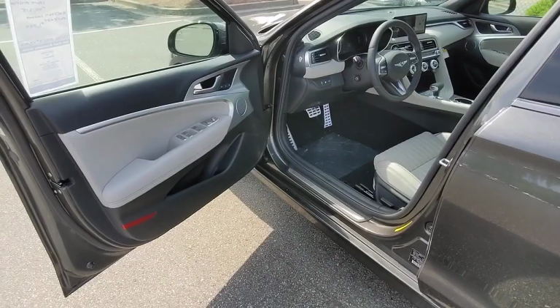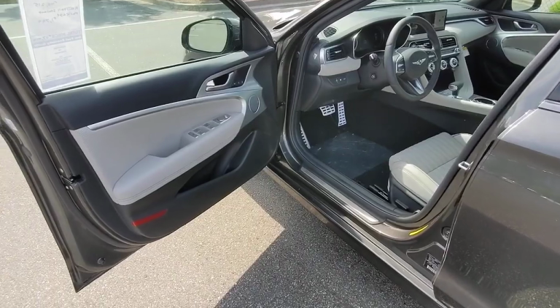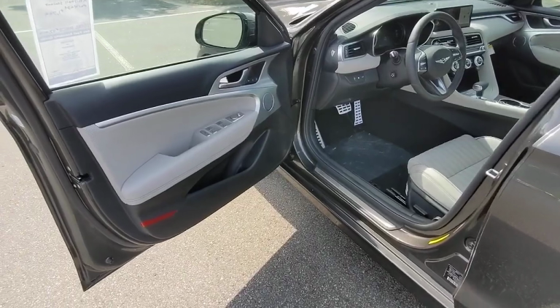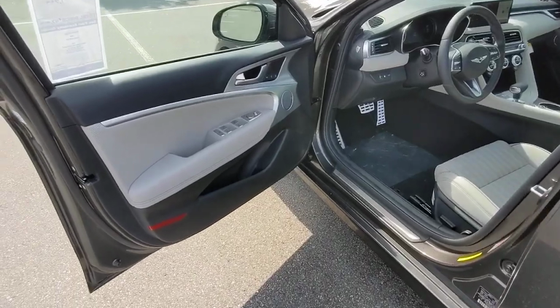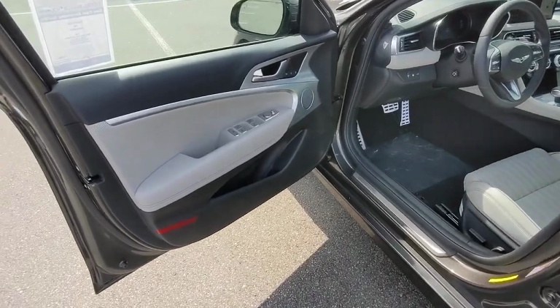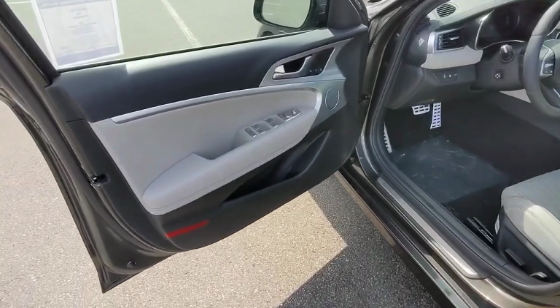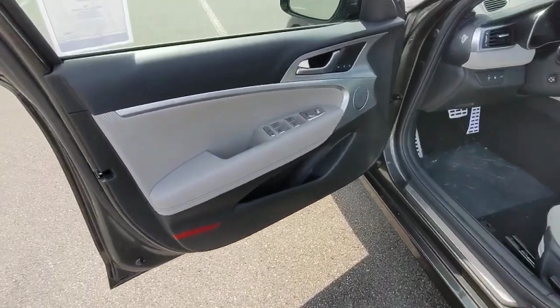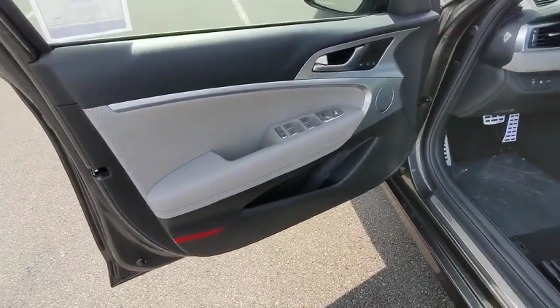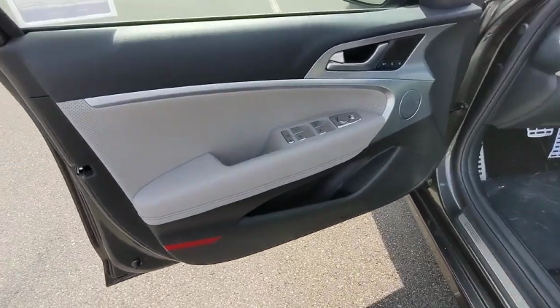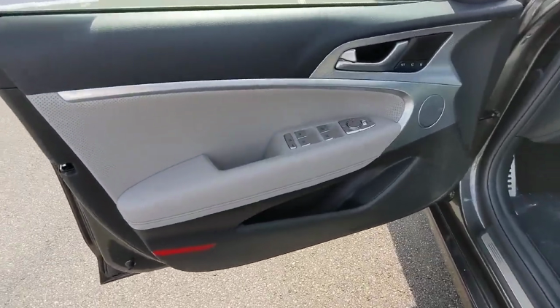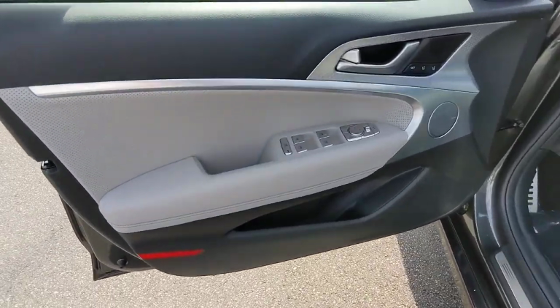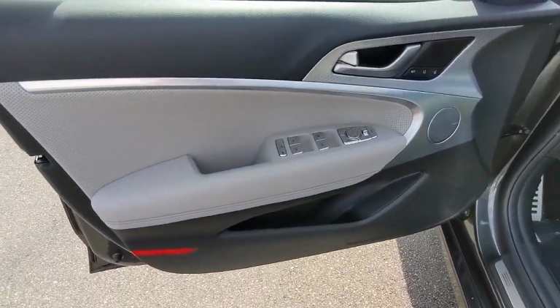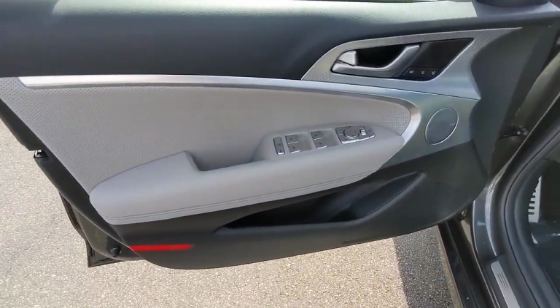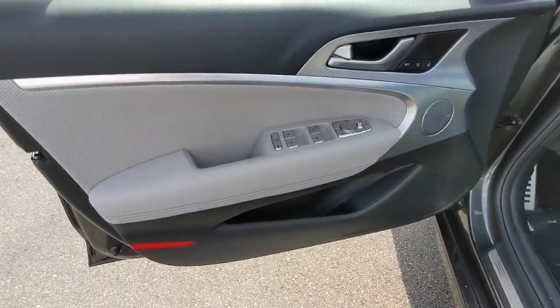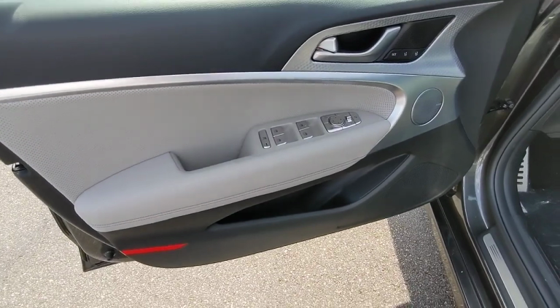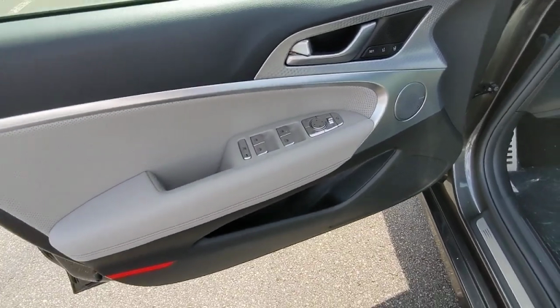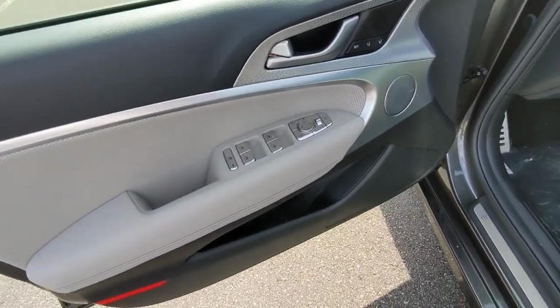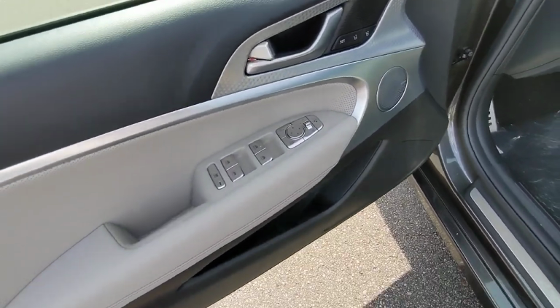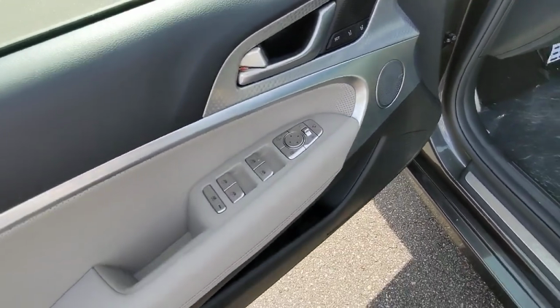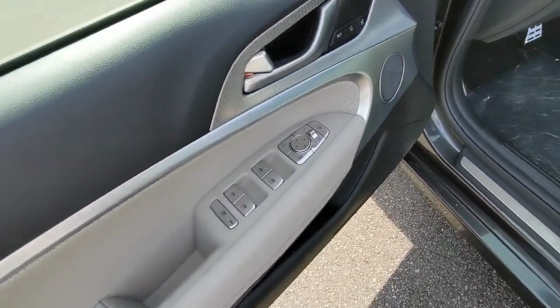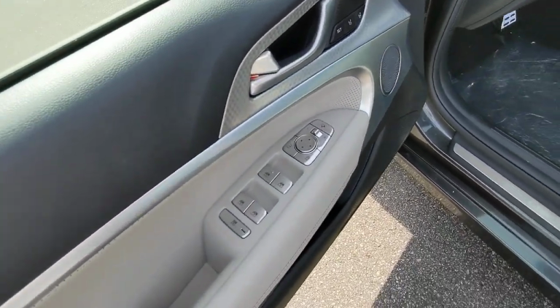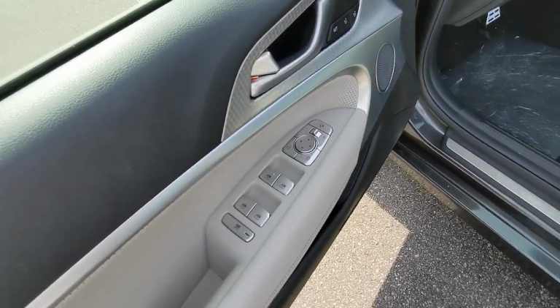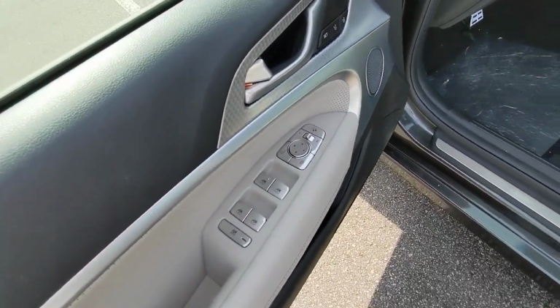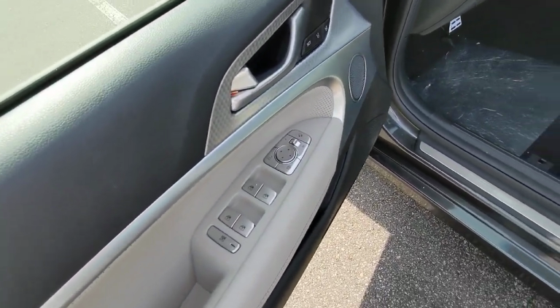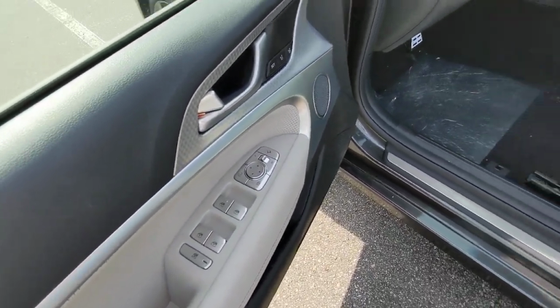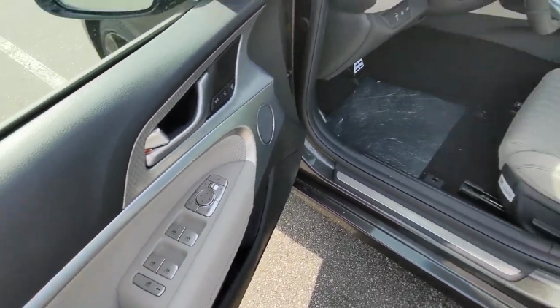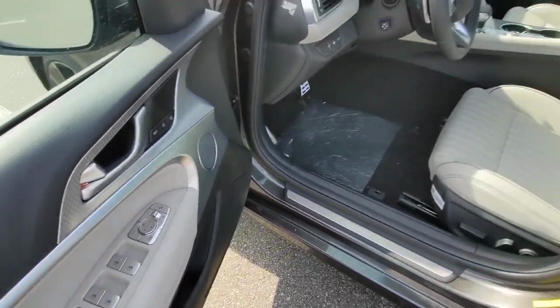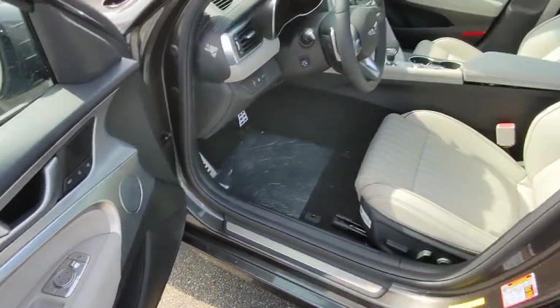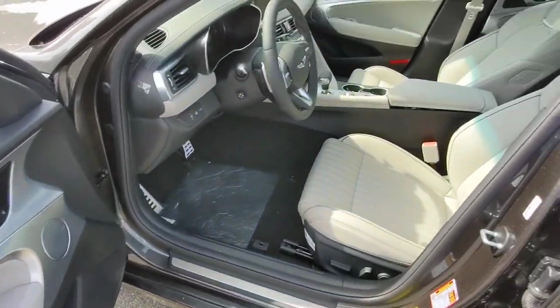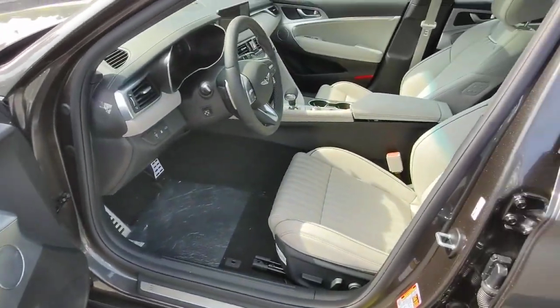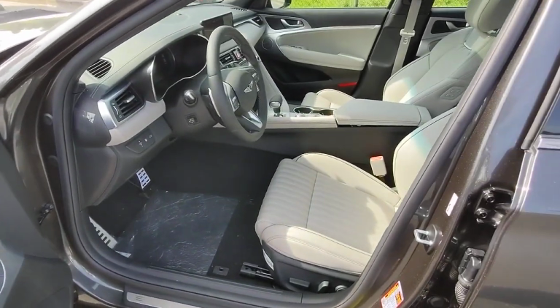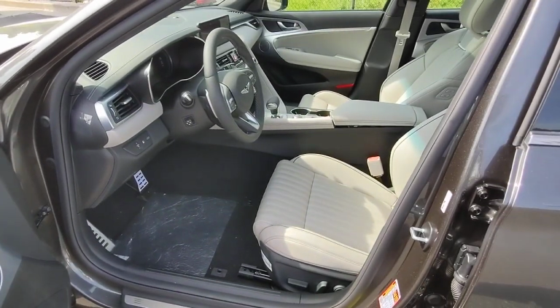Seize the moment and get into this remarkable Genesis G70 — the compact sports sedan that sets a new standard of excellence. Come in for a fun and easy test drive; our team will make it the best part of your day.